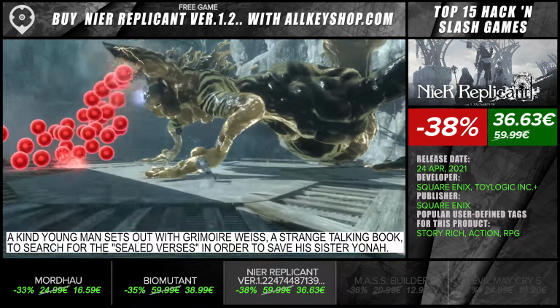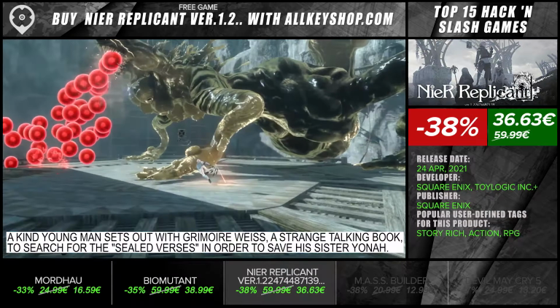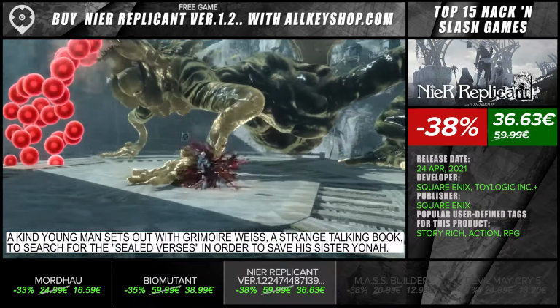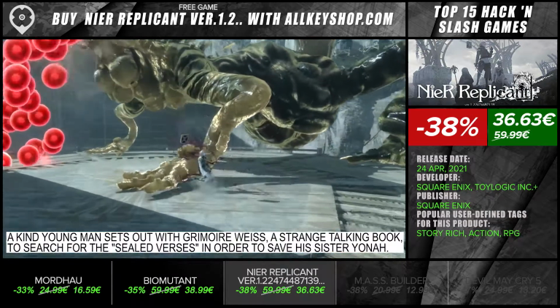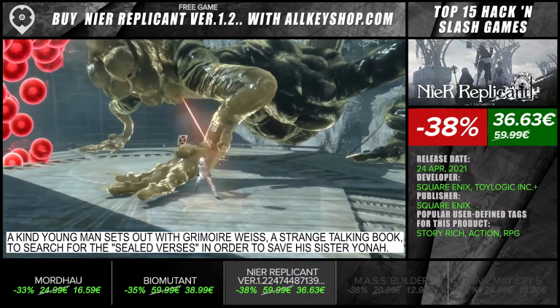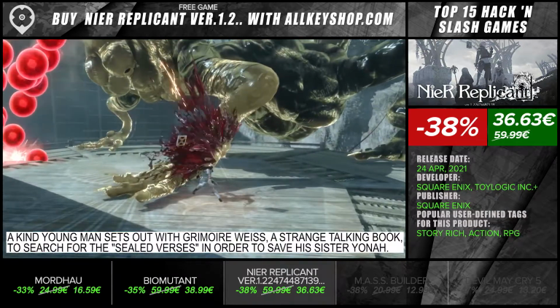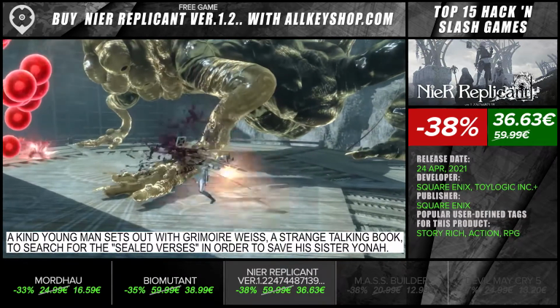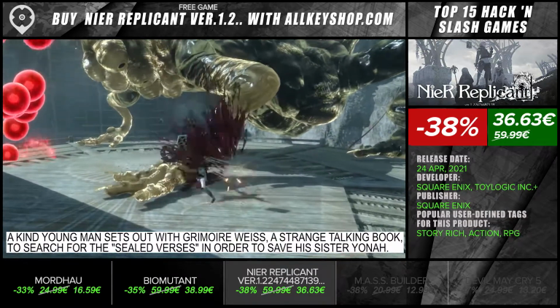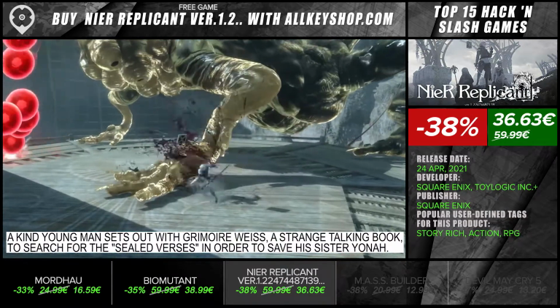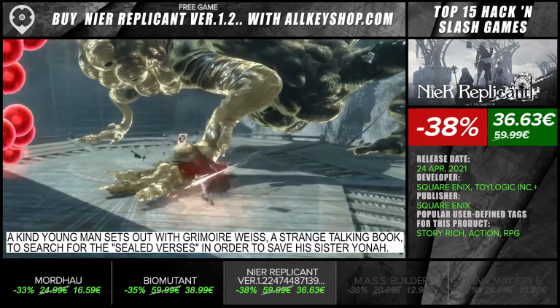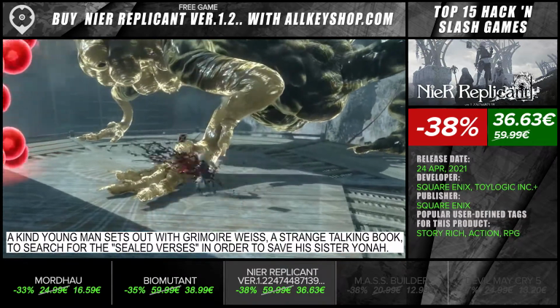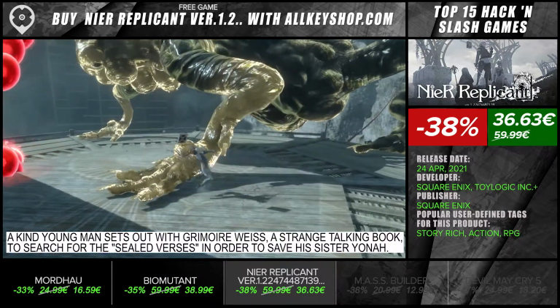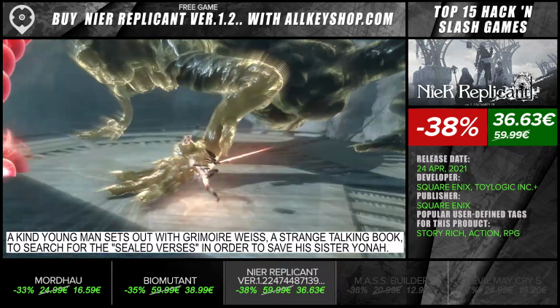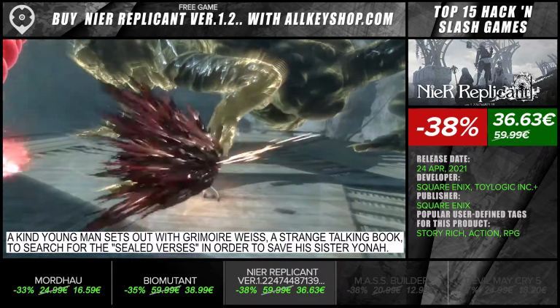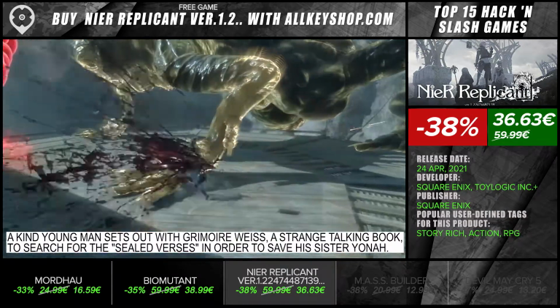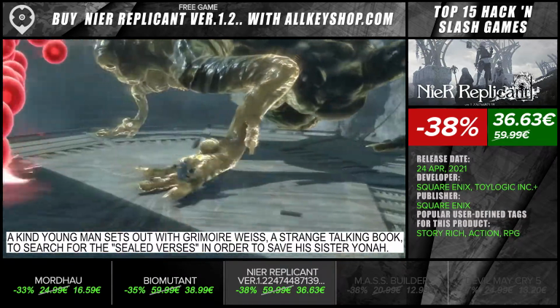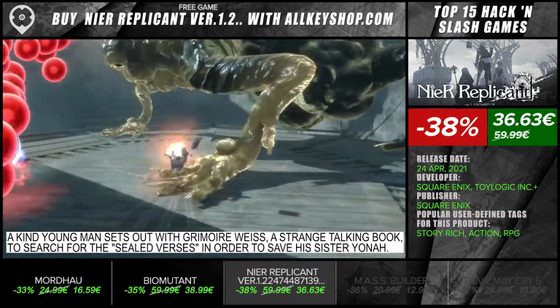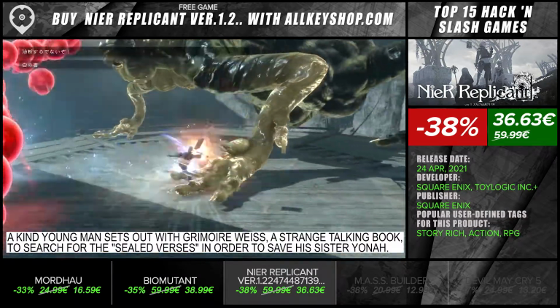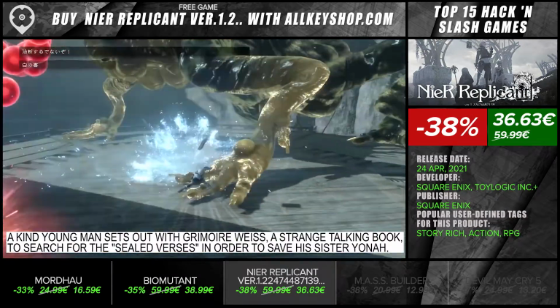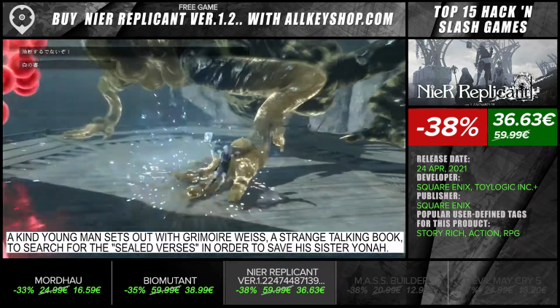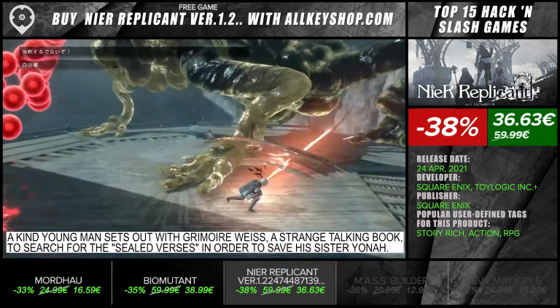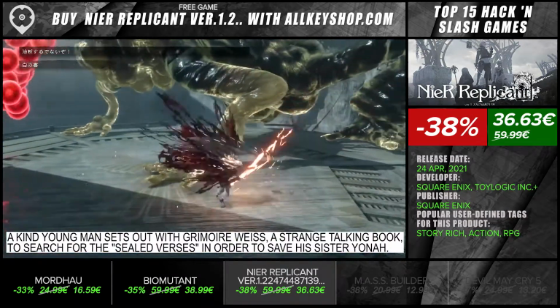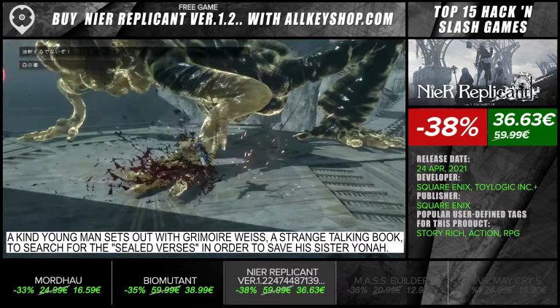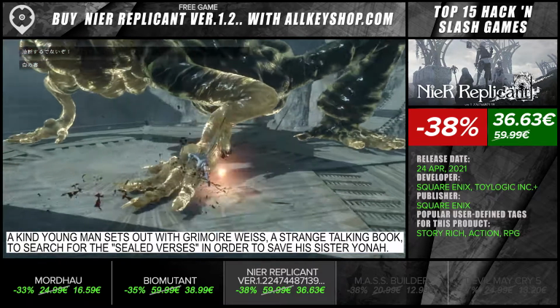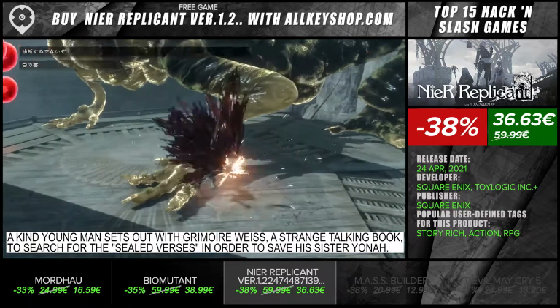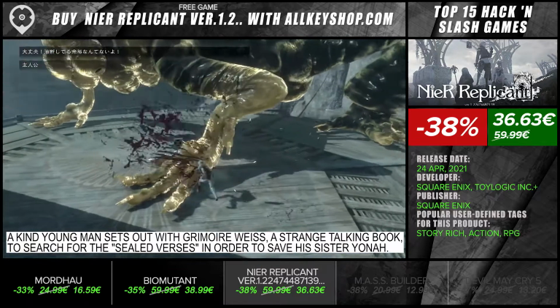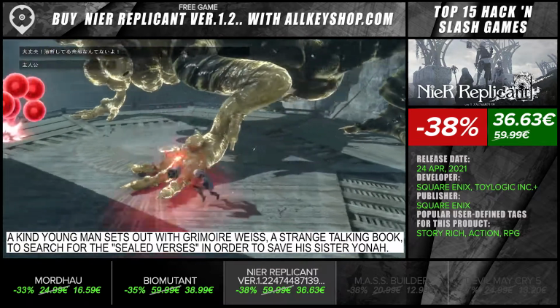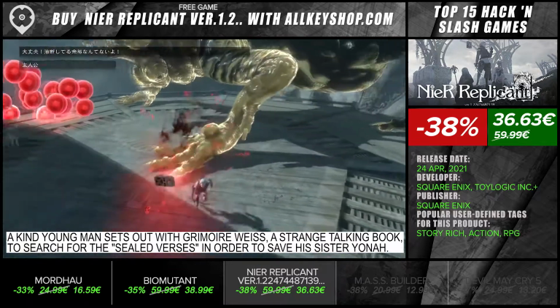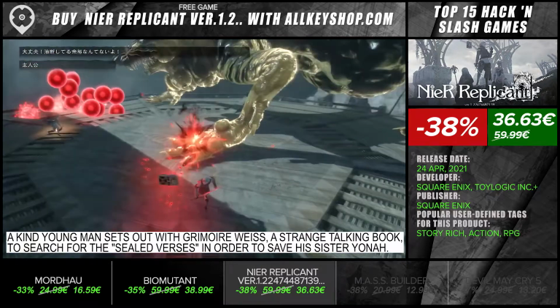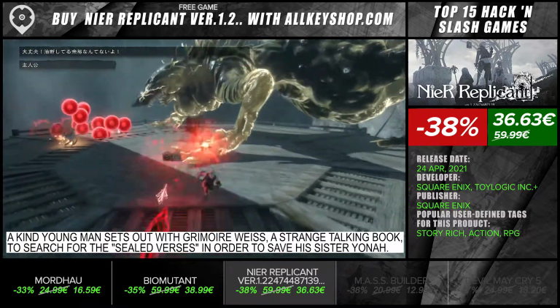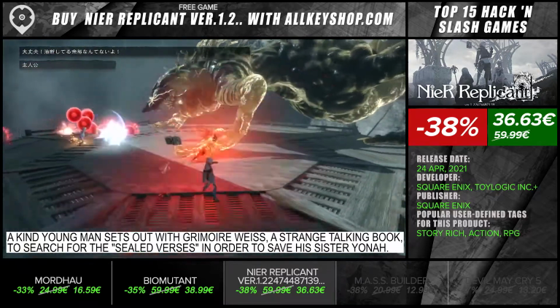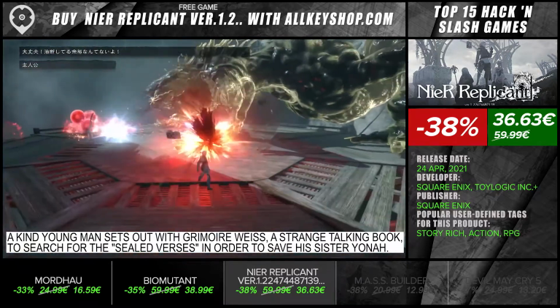A kind young man sets out with Grimoire Weiss, a strange talking book, to search for the sealed verses in order to save his sister Yonah.